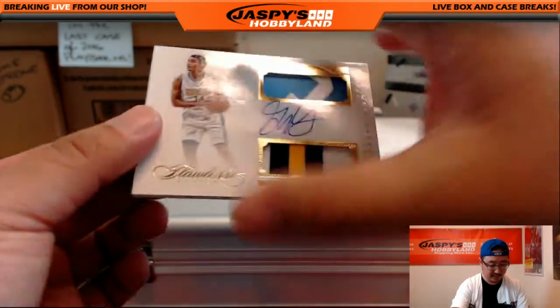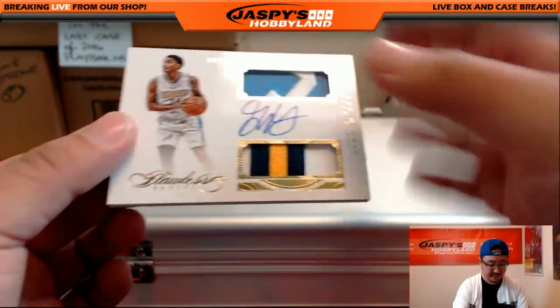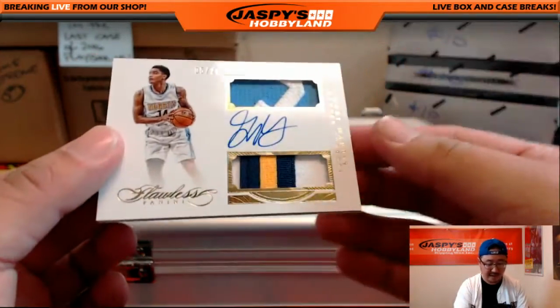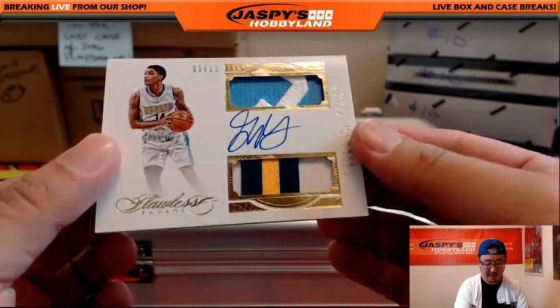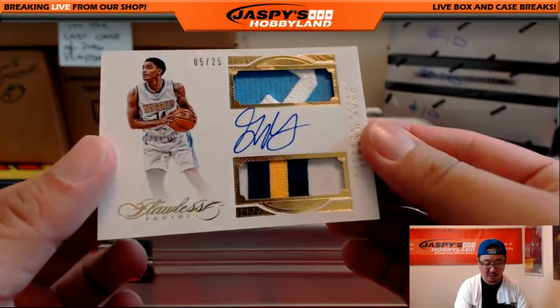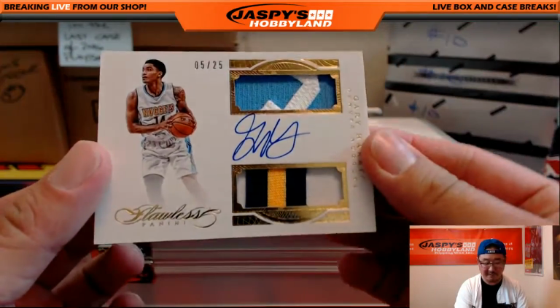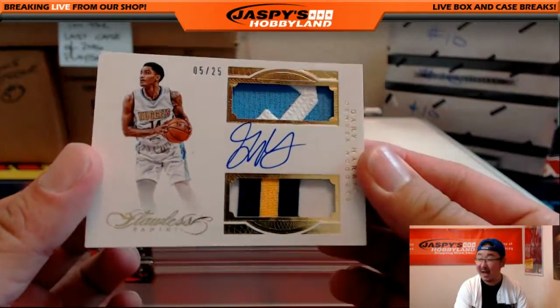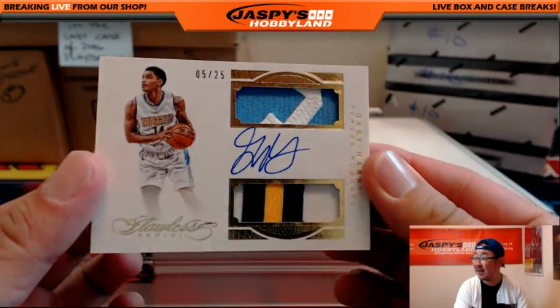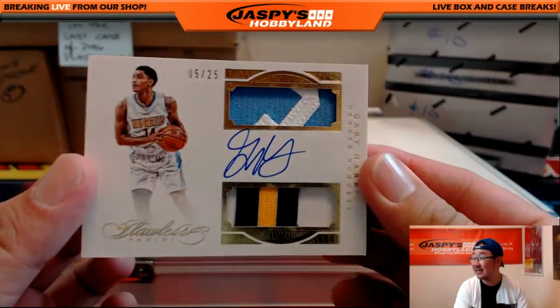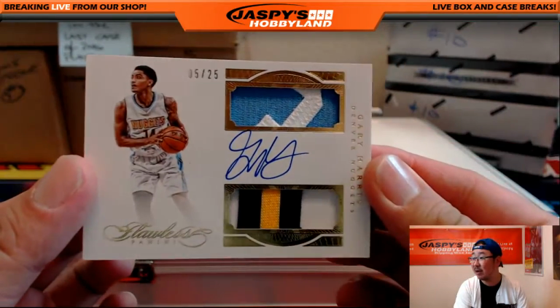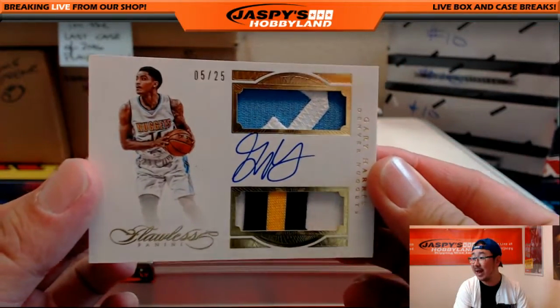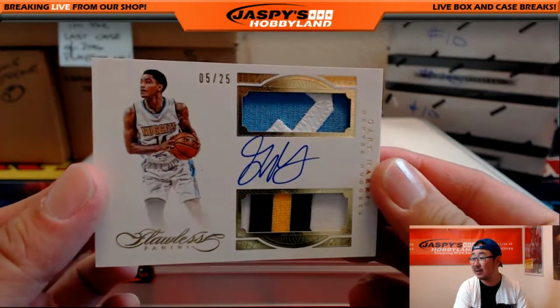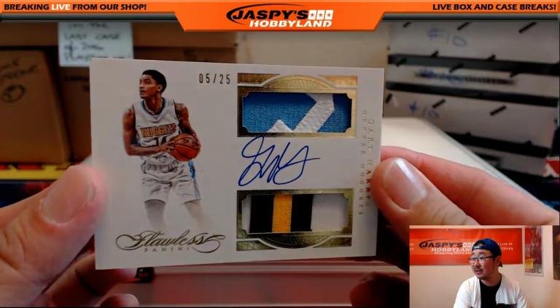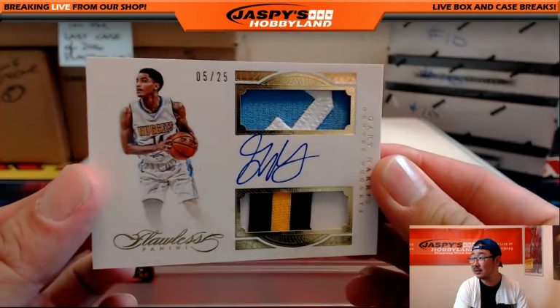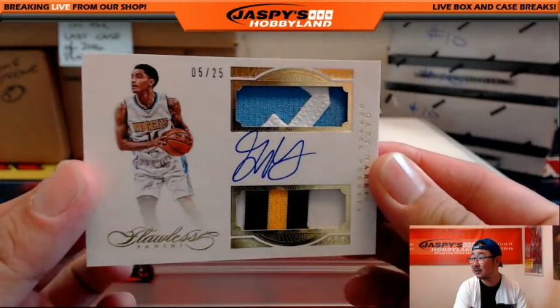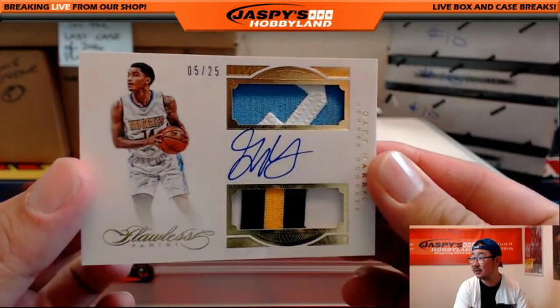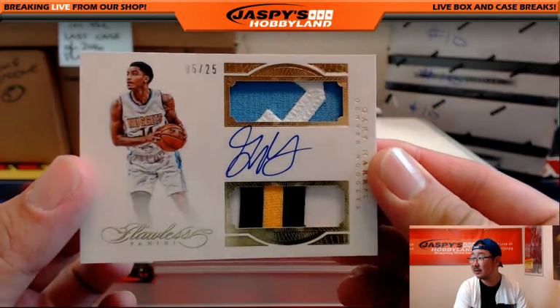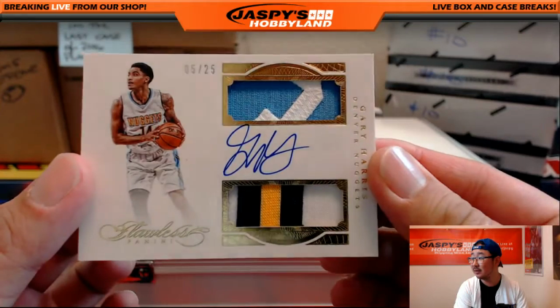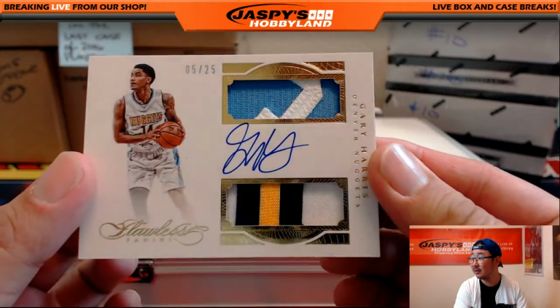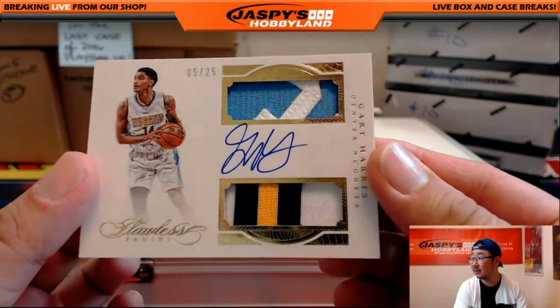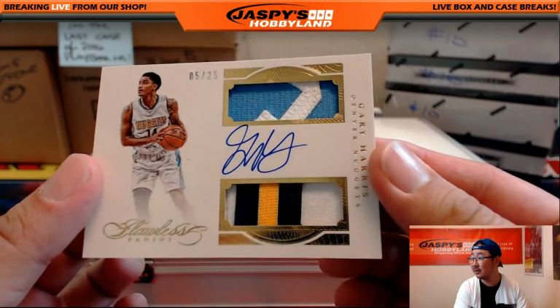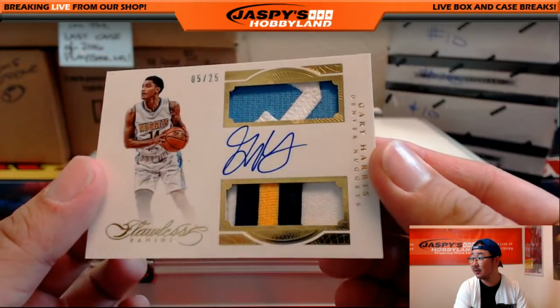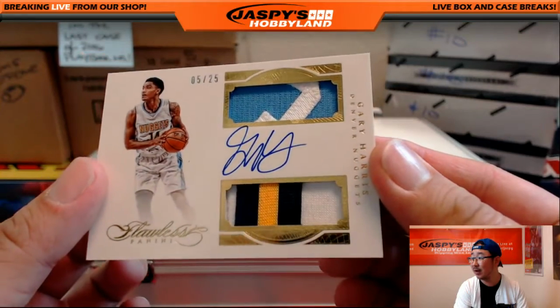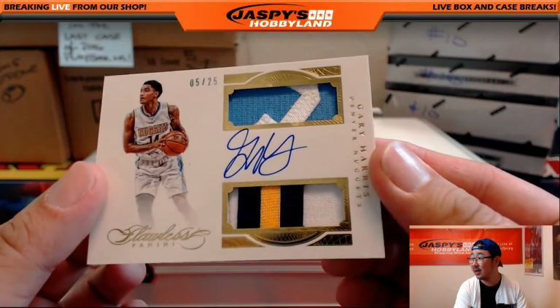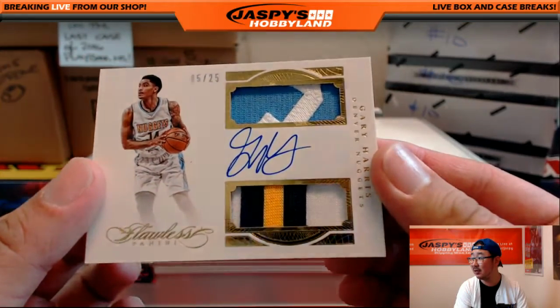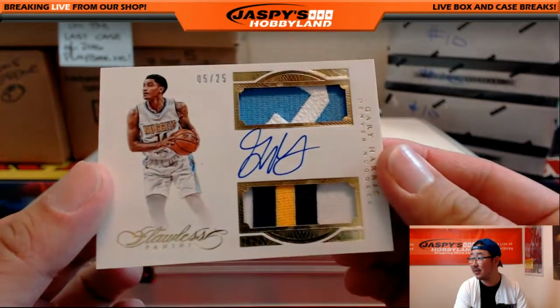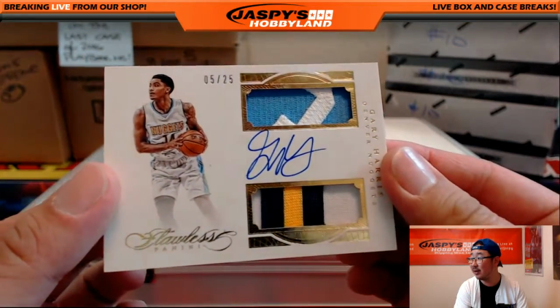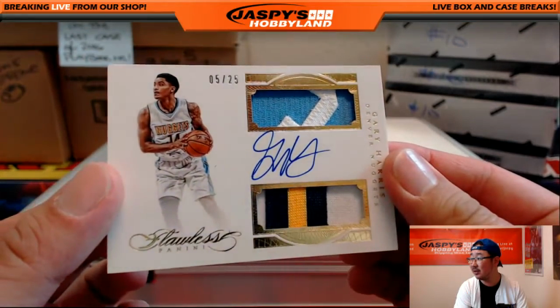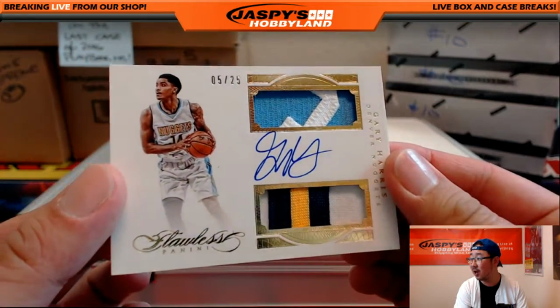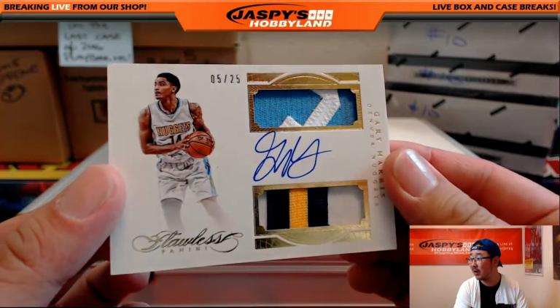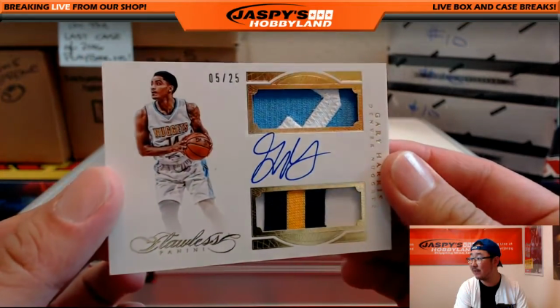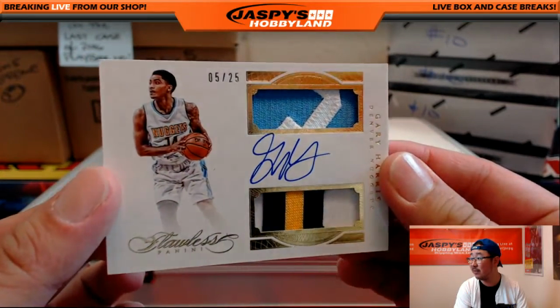5 out of 25 — Gary Harris. Great colors in there, autograph in the middle.